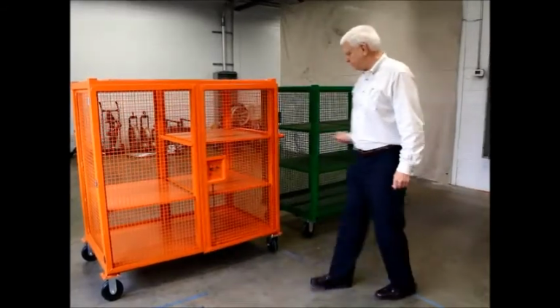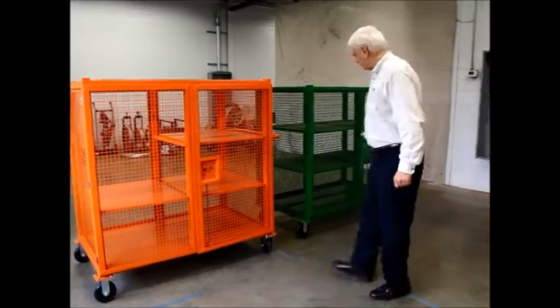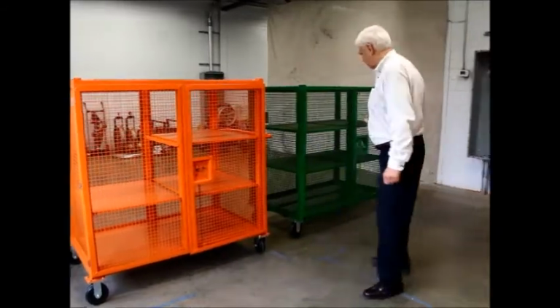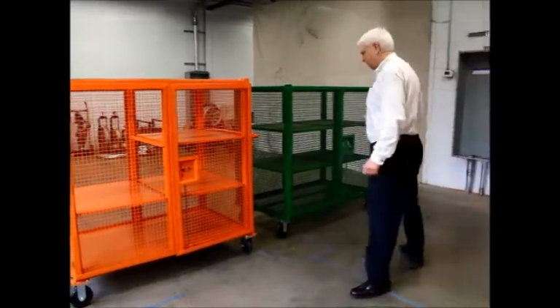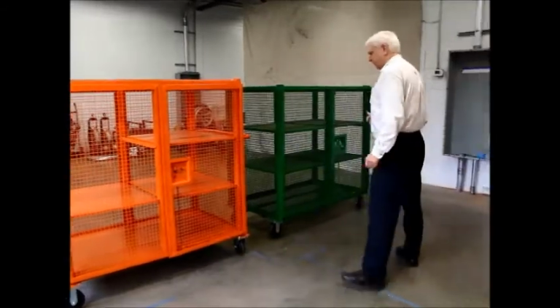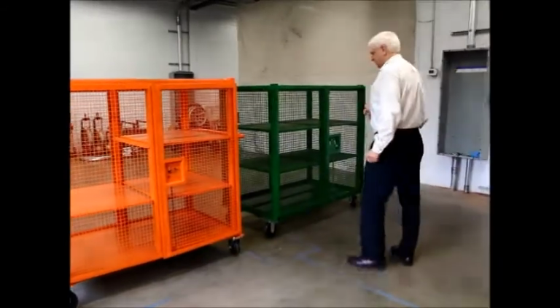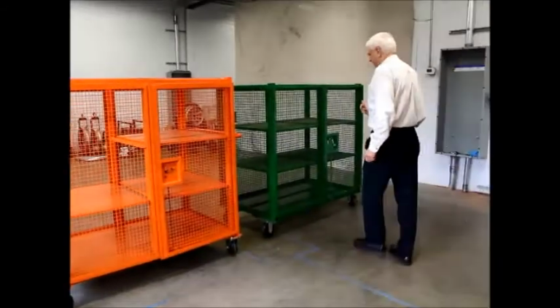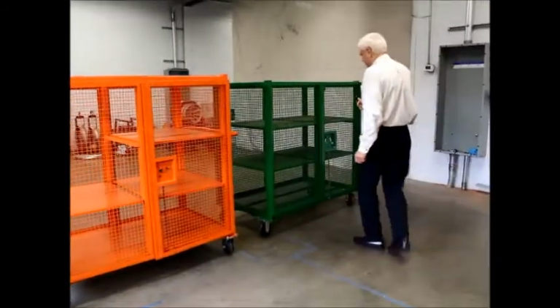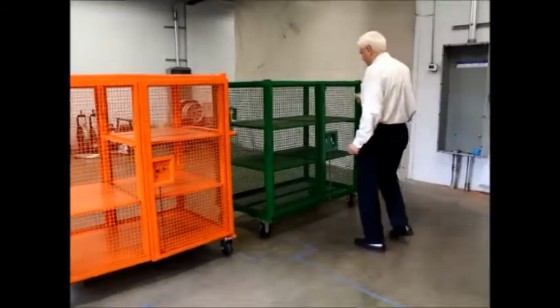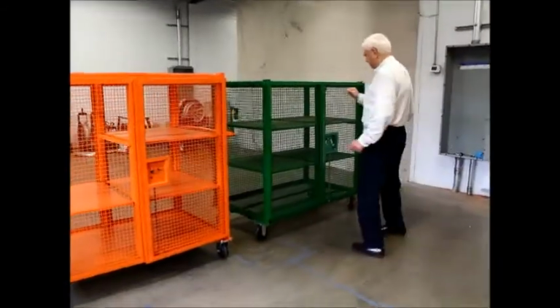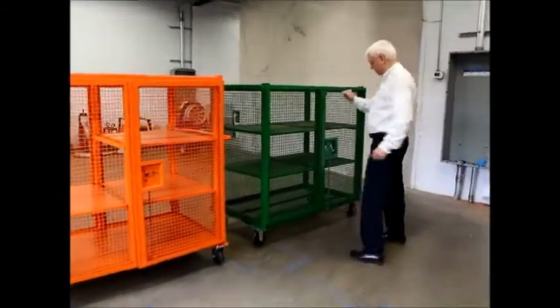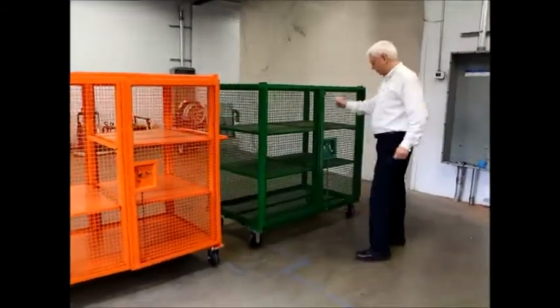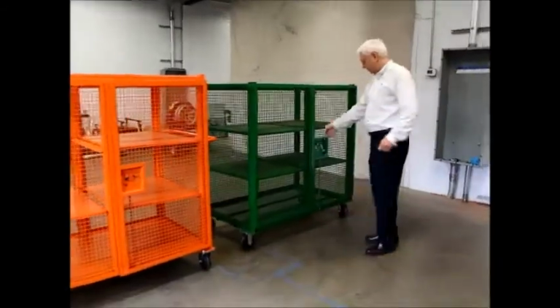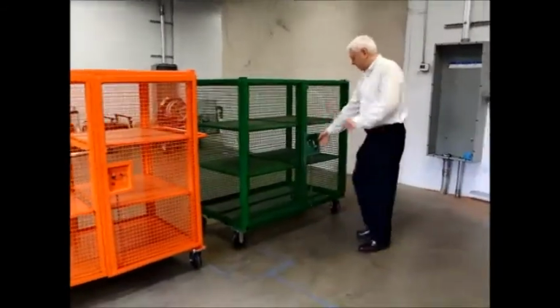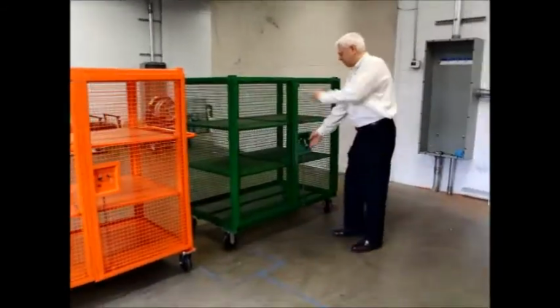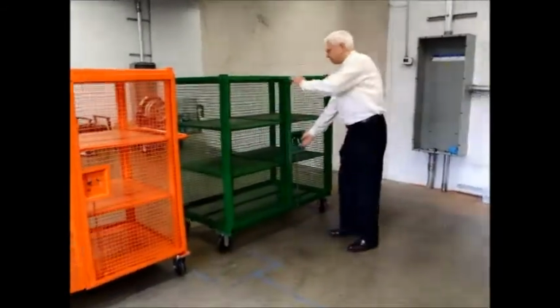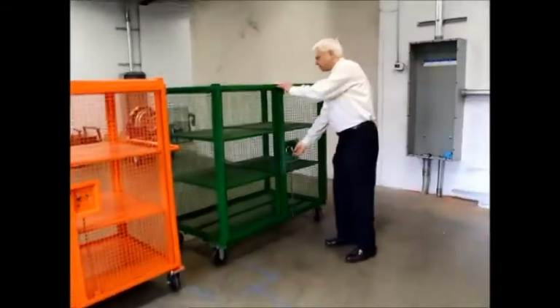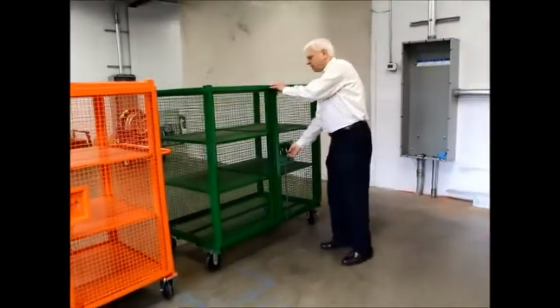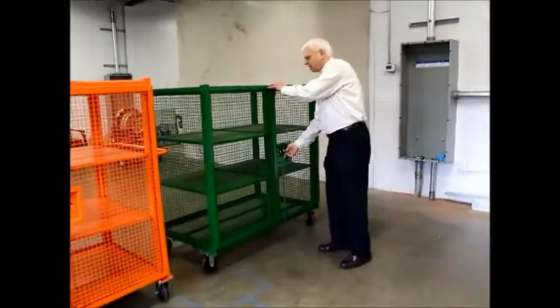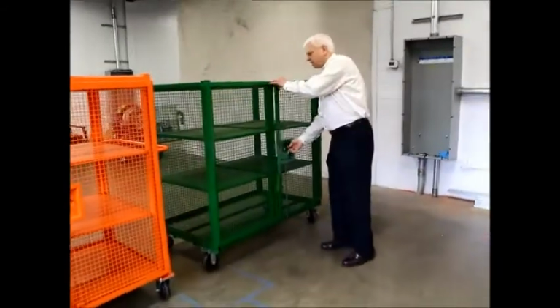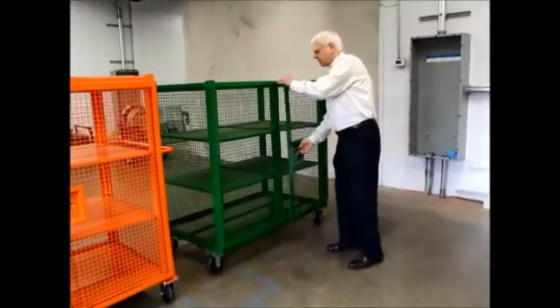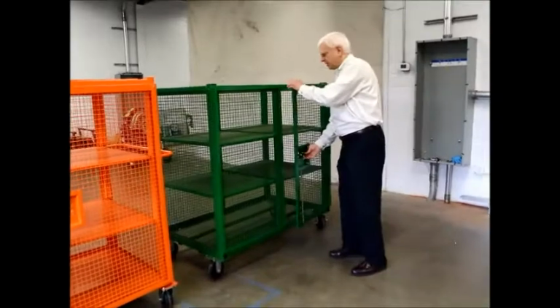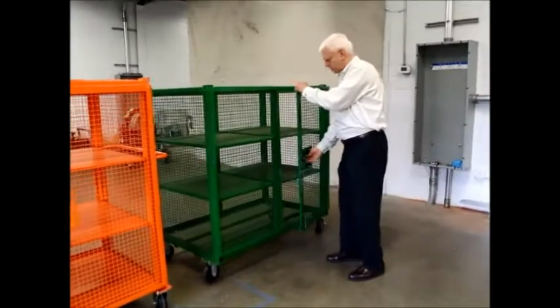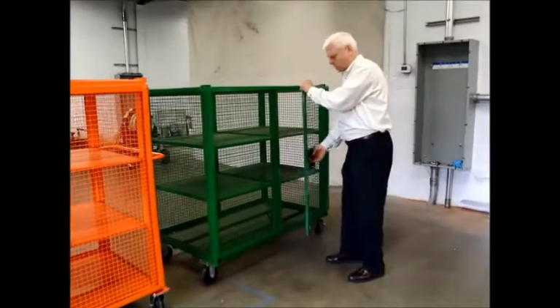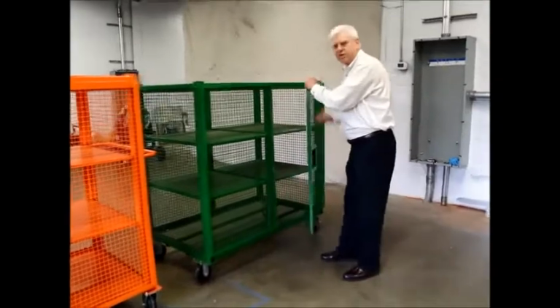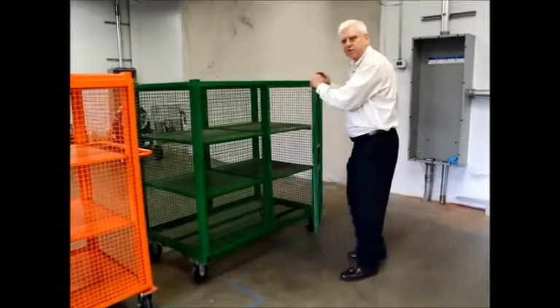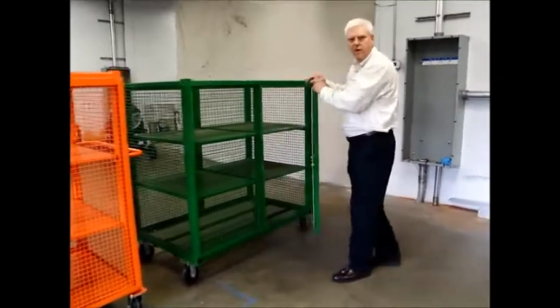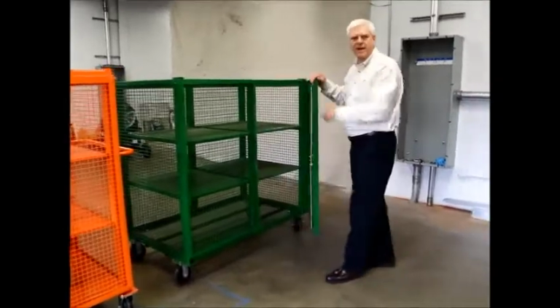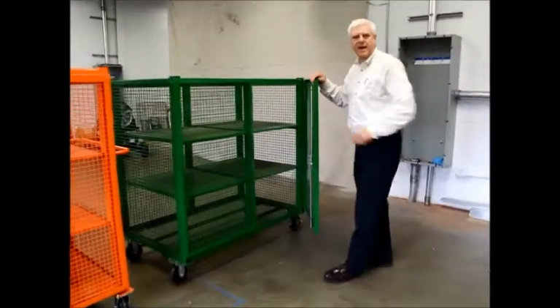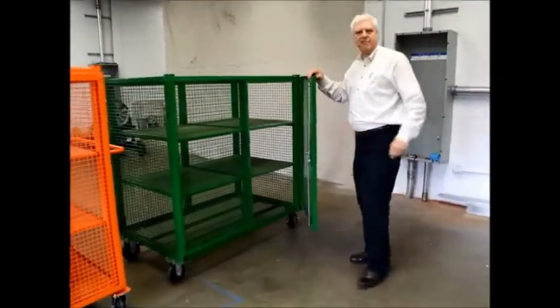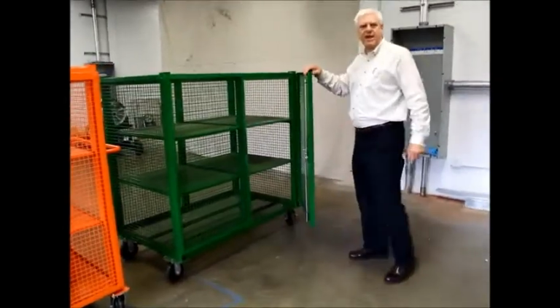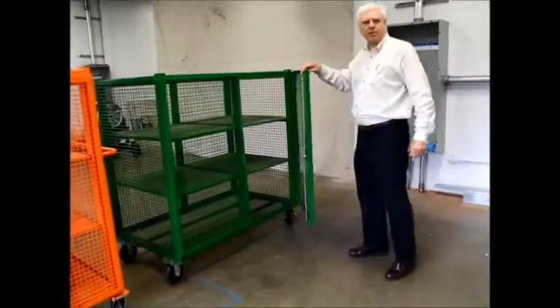If you look at the competition, their doors are made out of ammo.